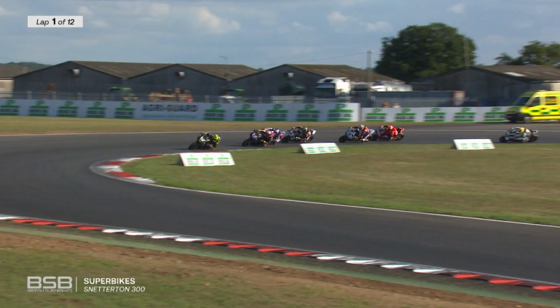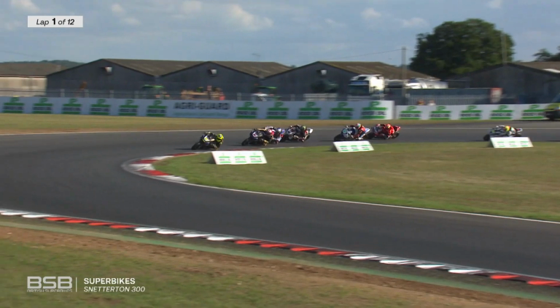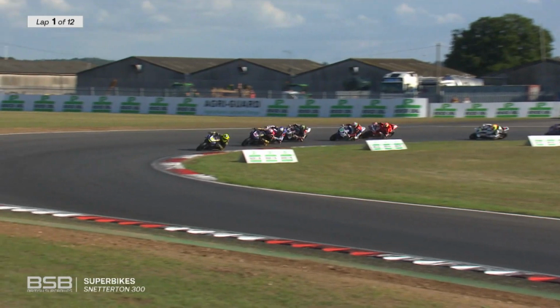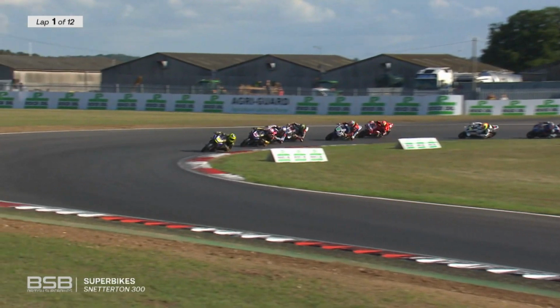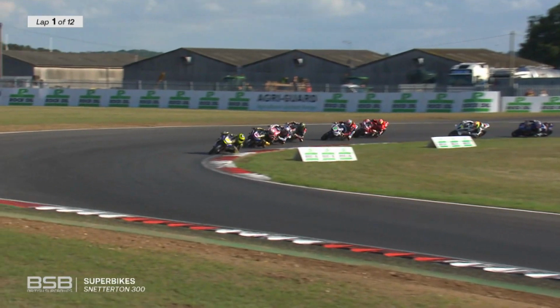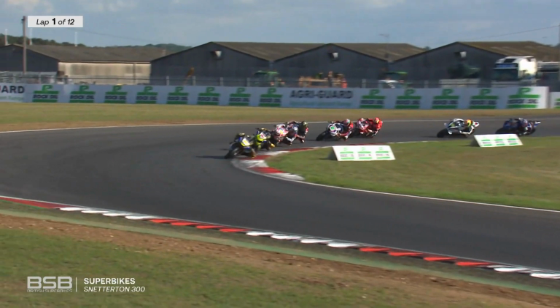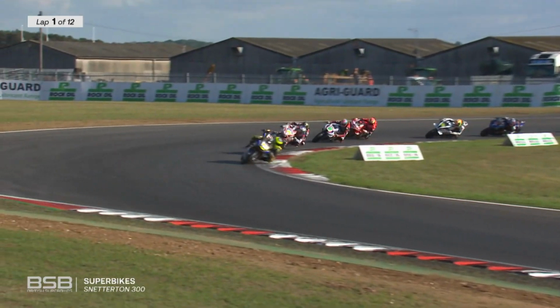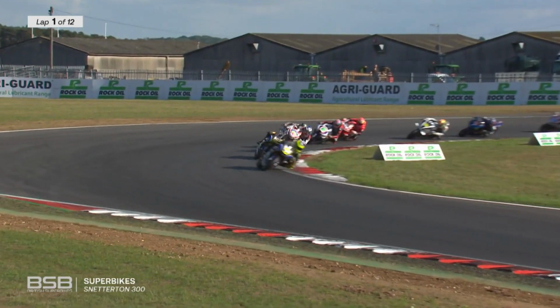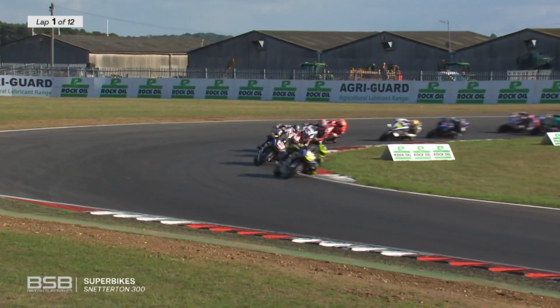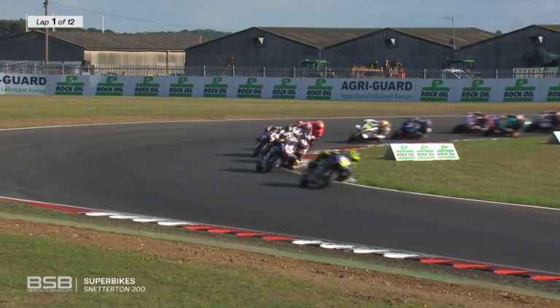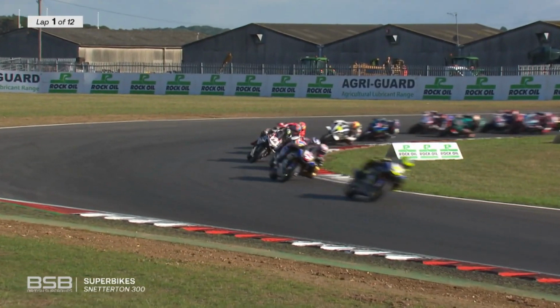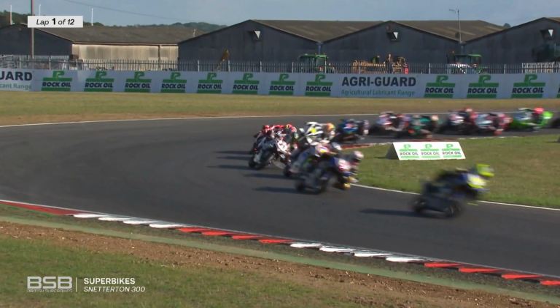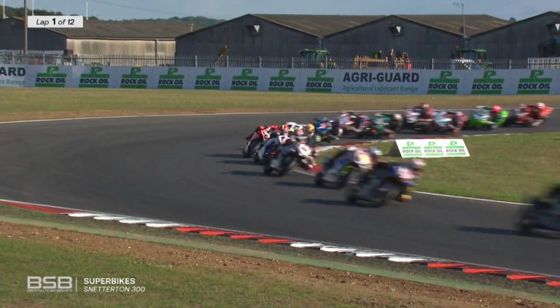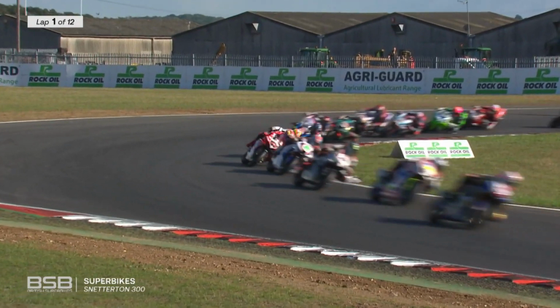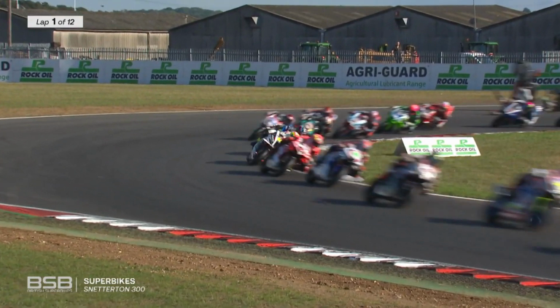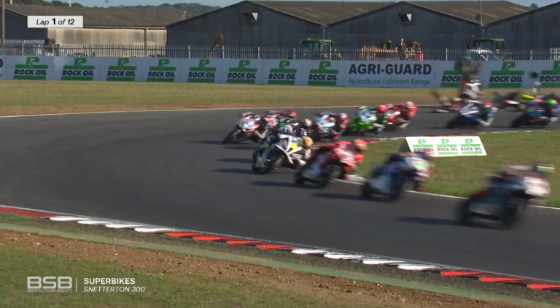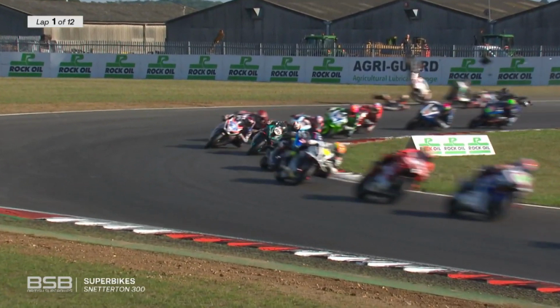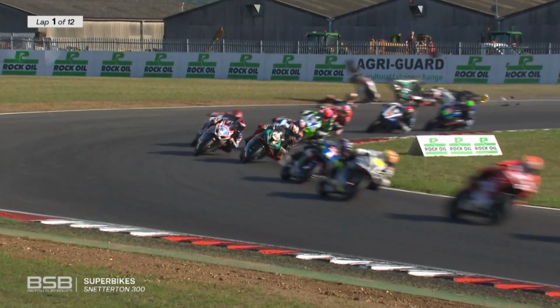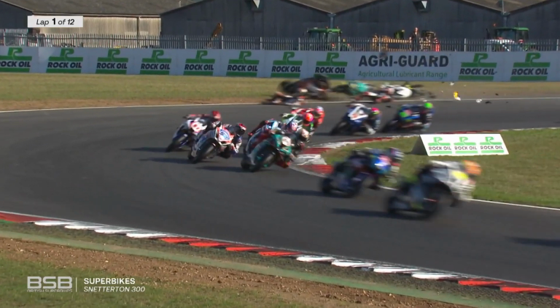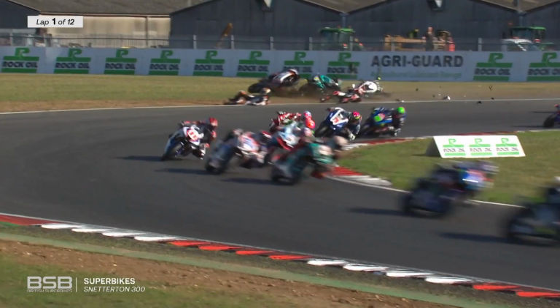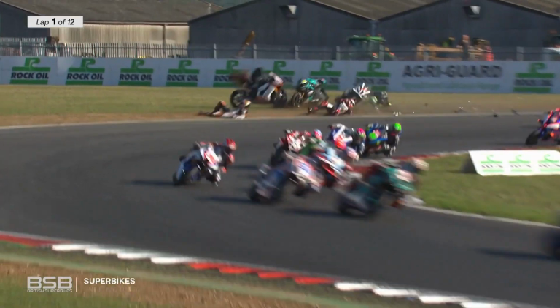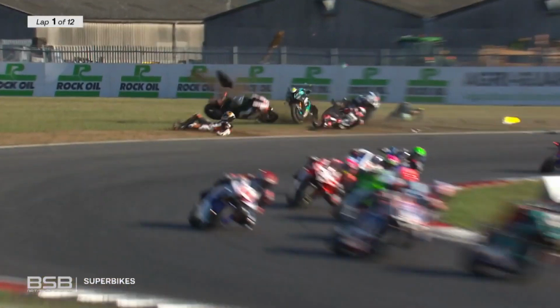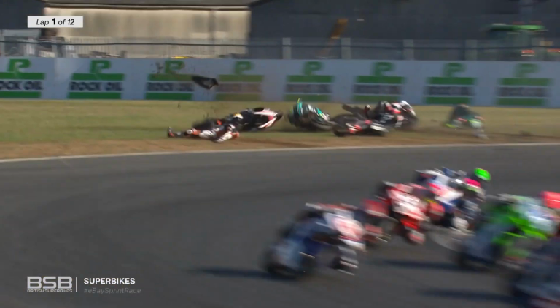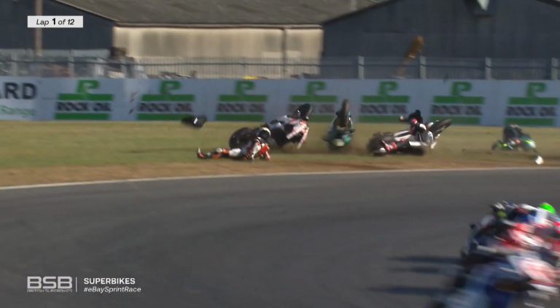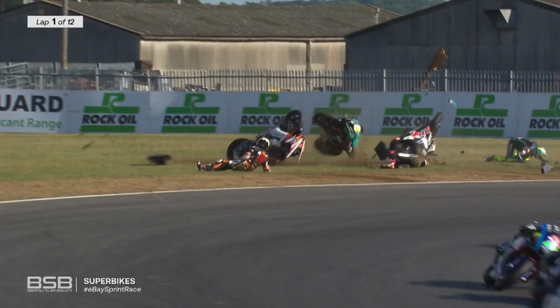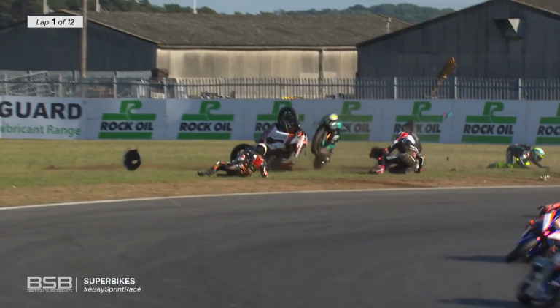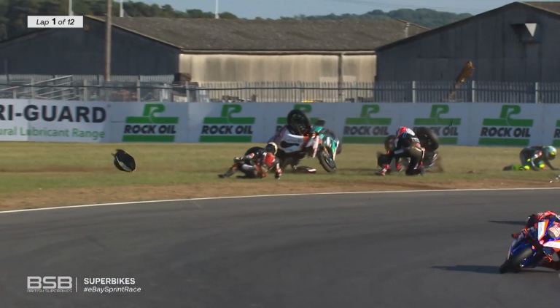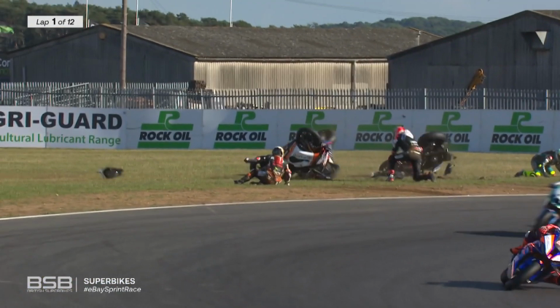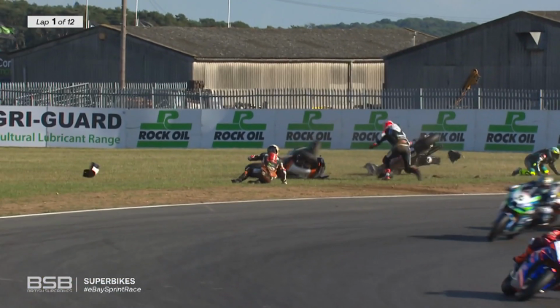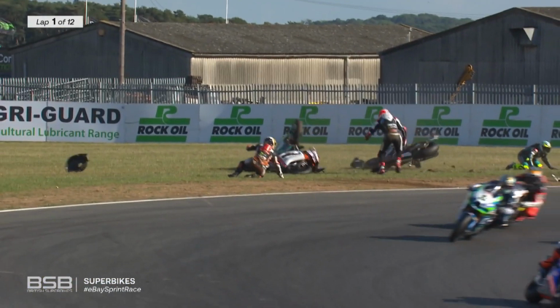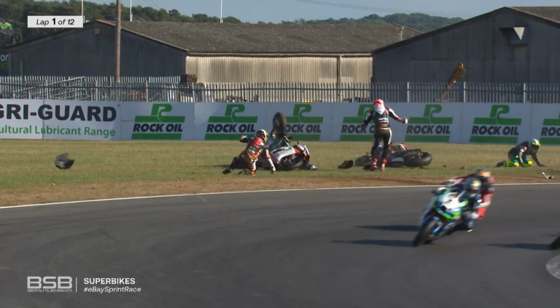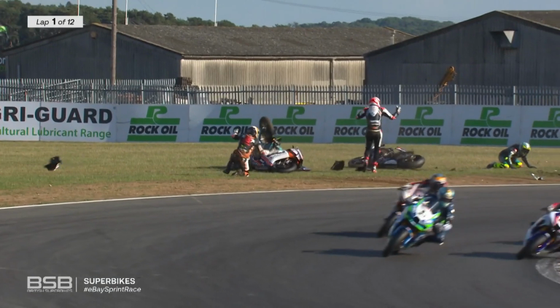But he managed to get through. He got it stopped perfectly. There's a big crash in the background — big crash, three riders.